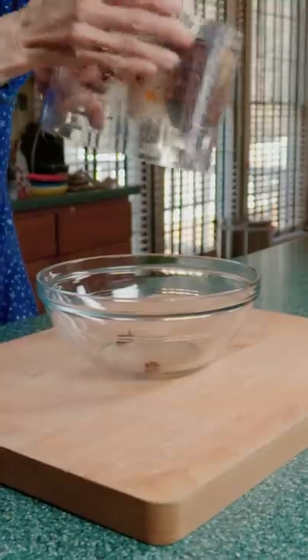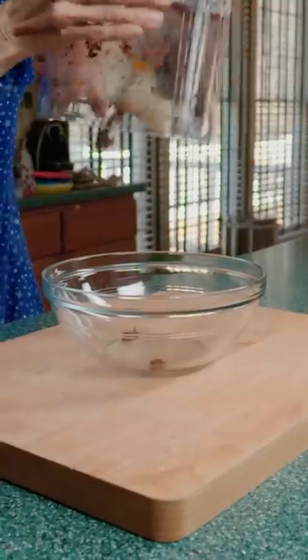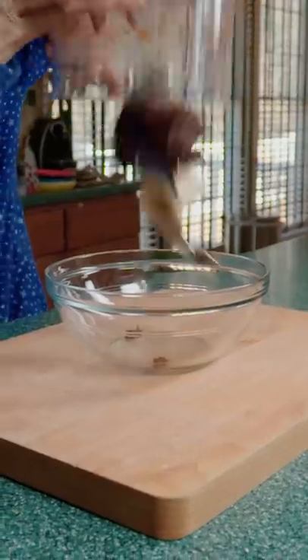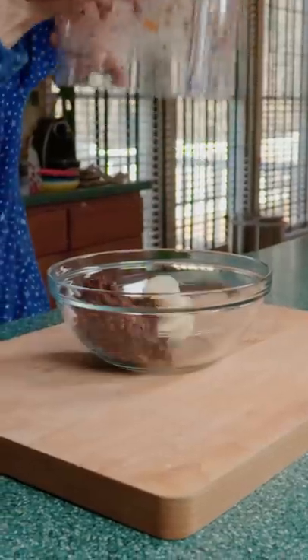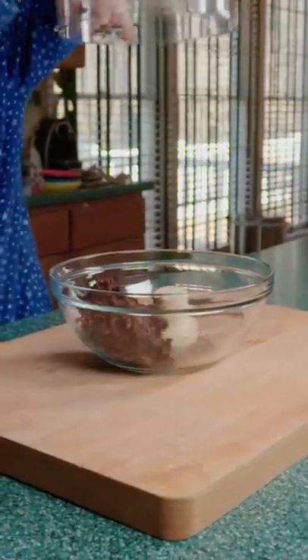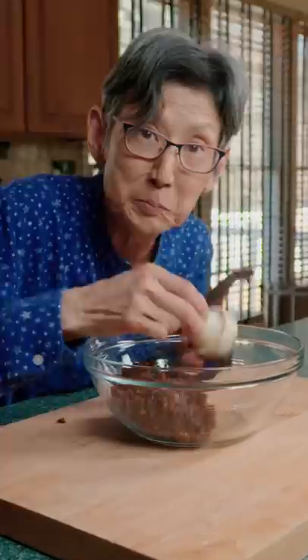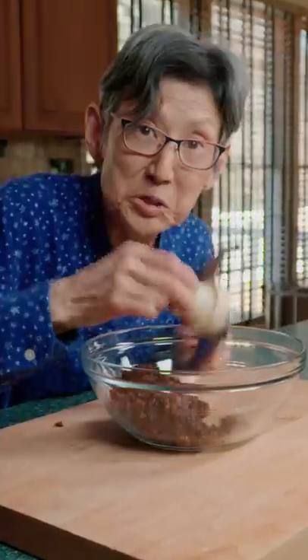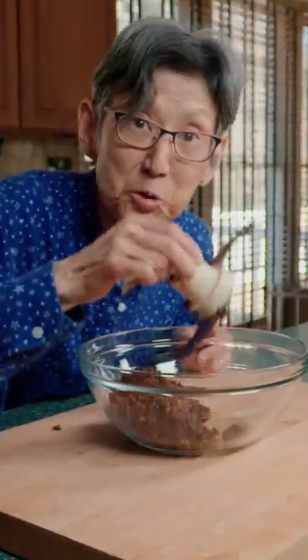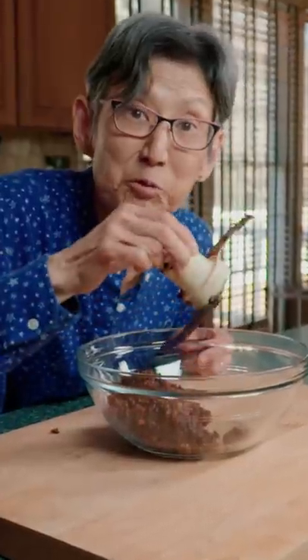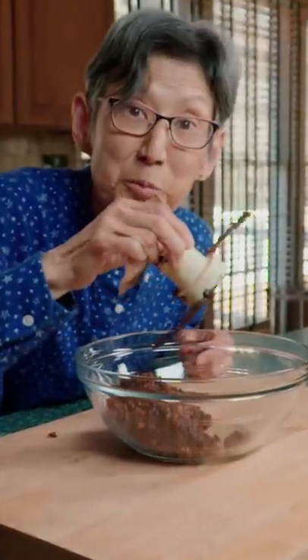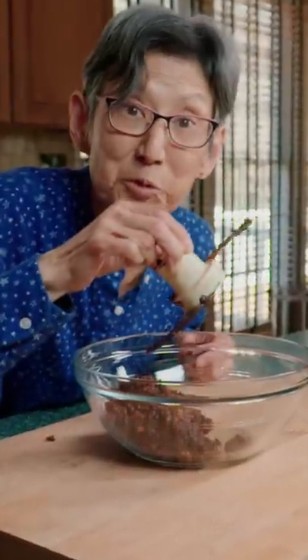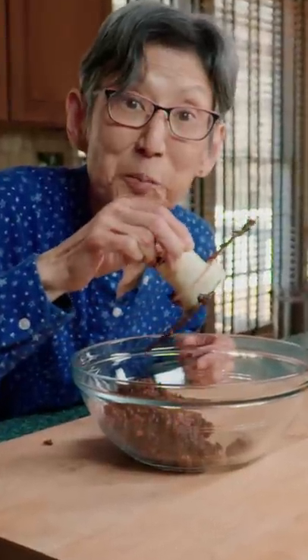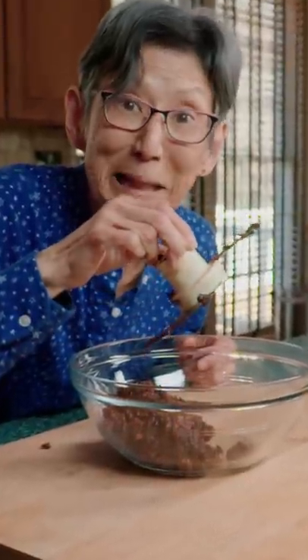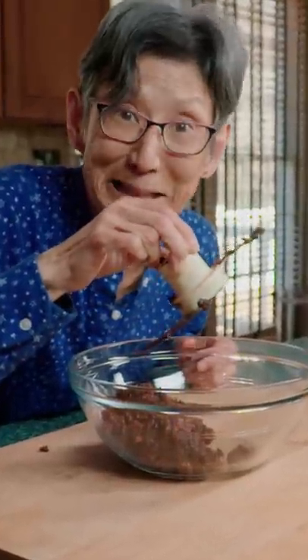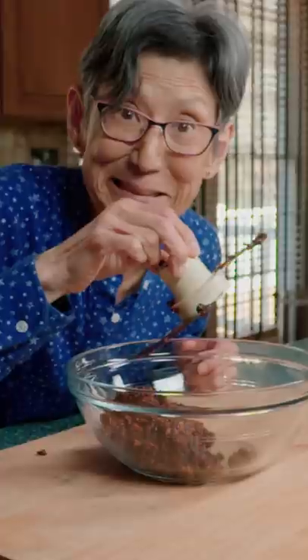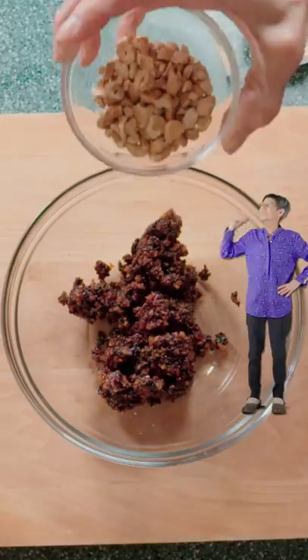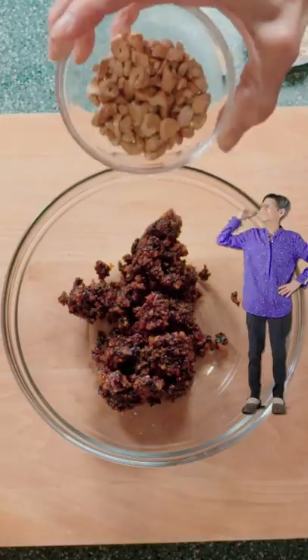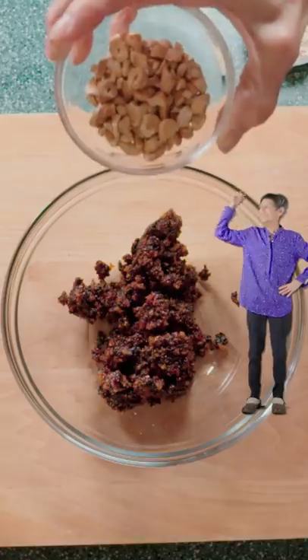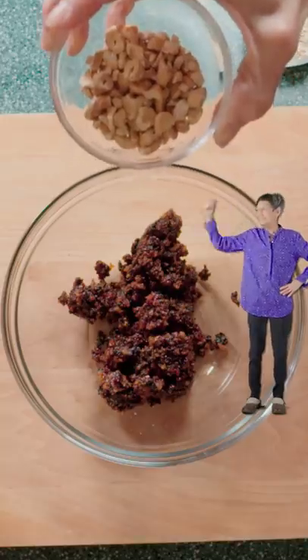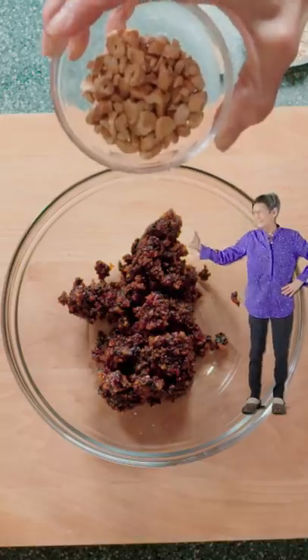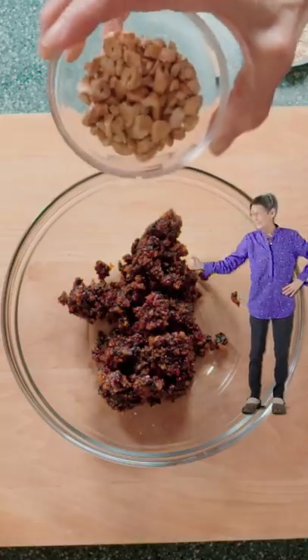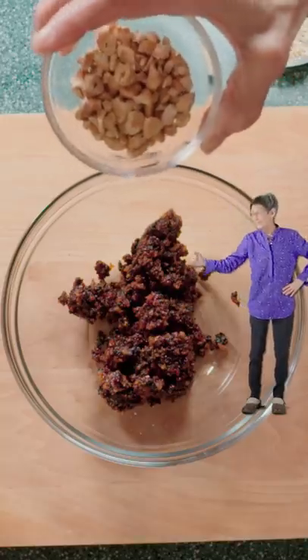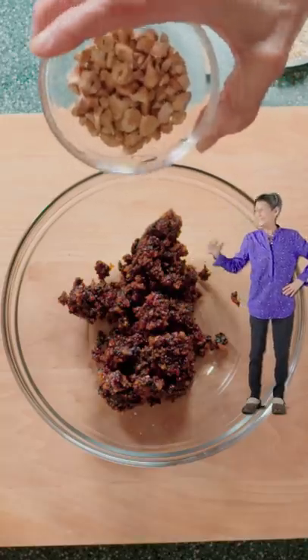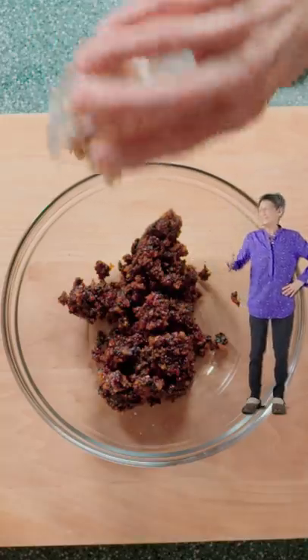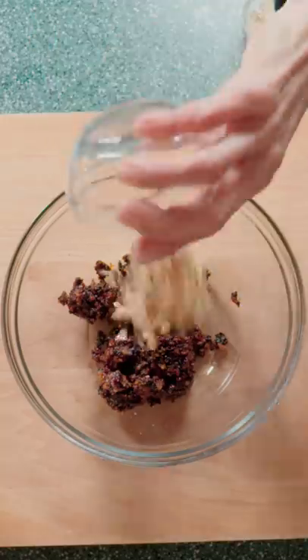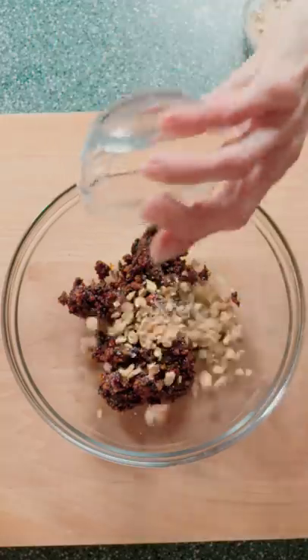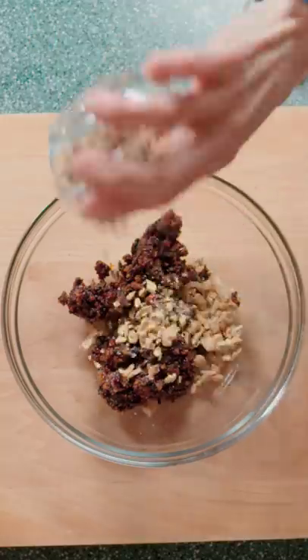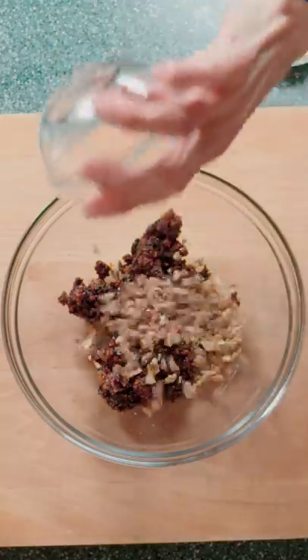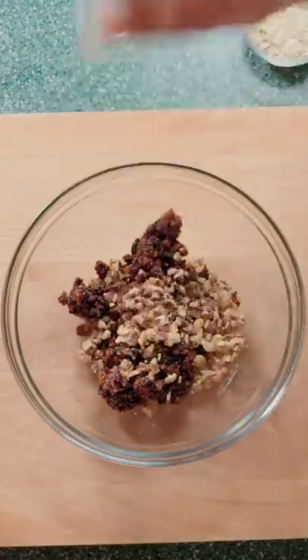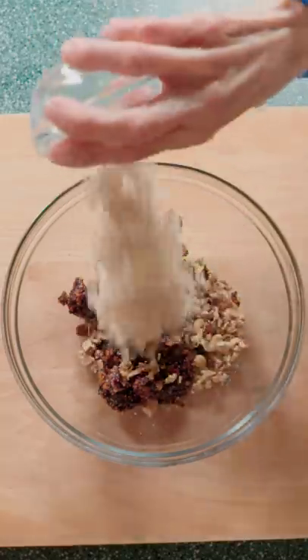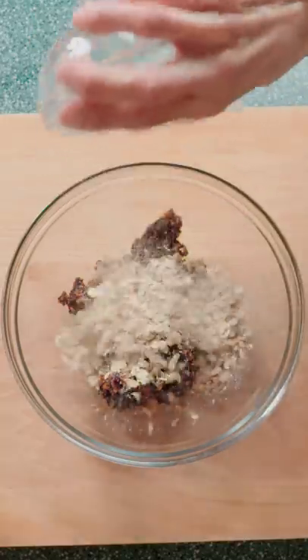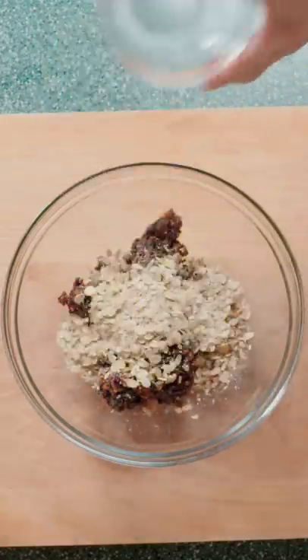Pour into a bowl. Be sure to remove the blade. Then add in these nuts — cashews, pecans, and oats.